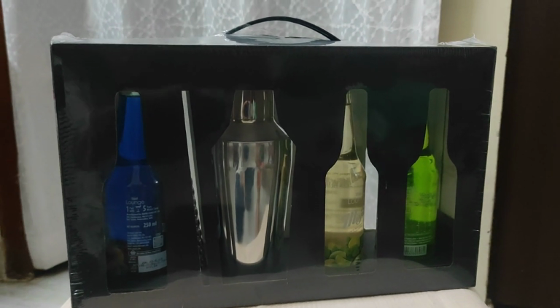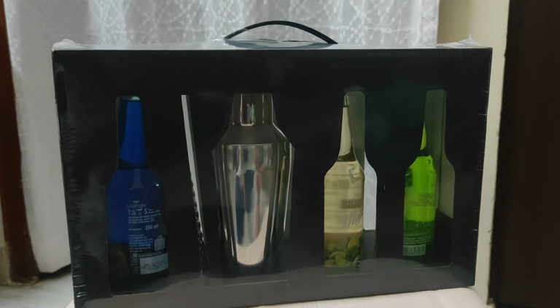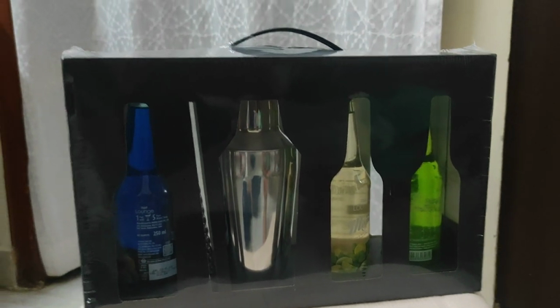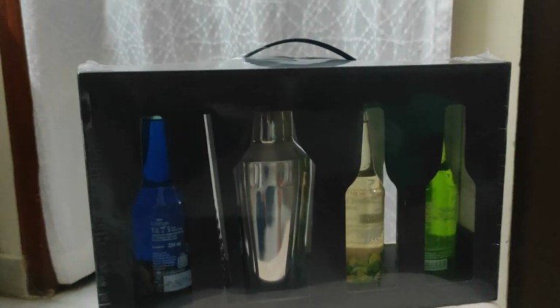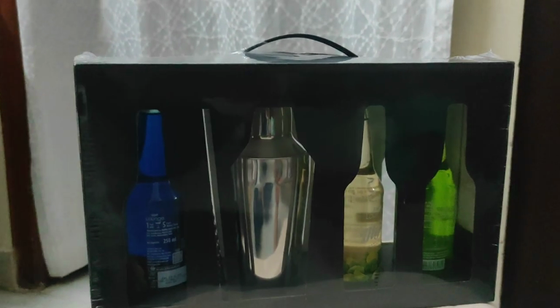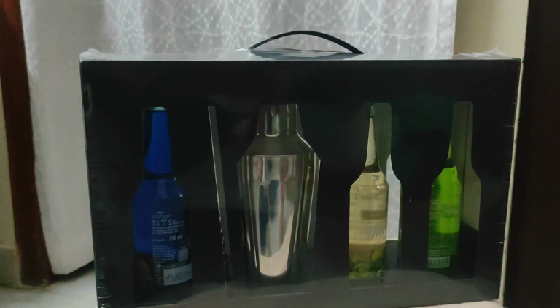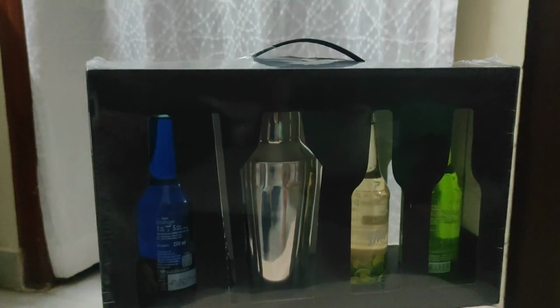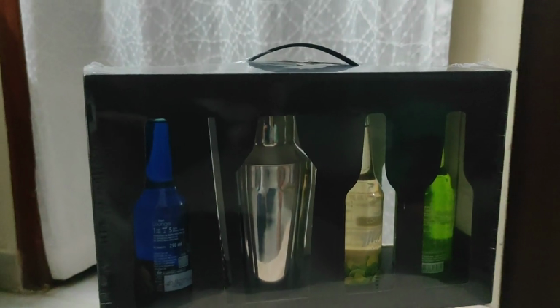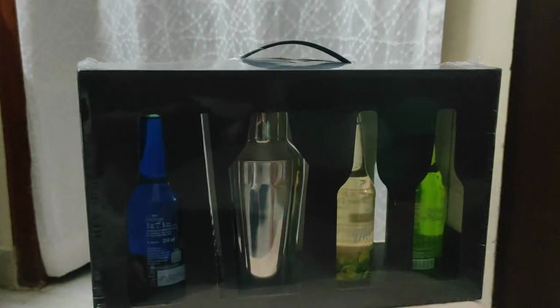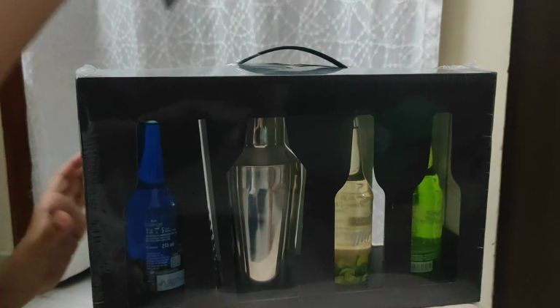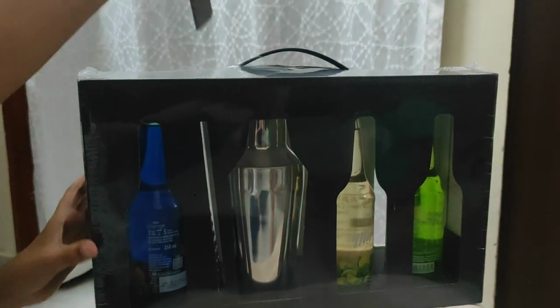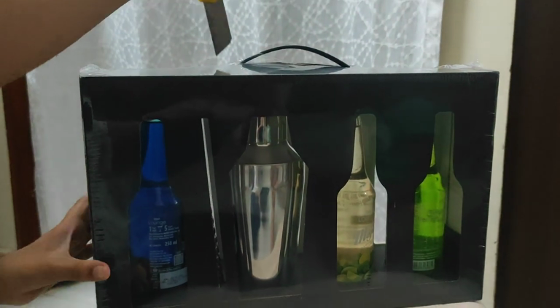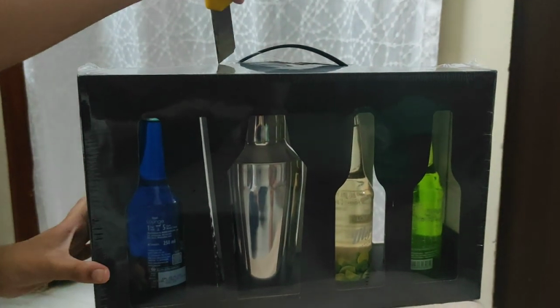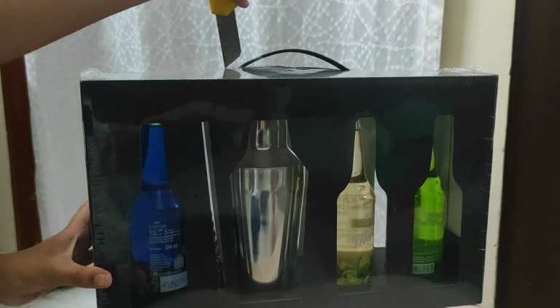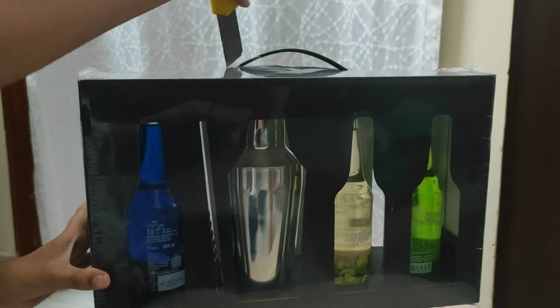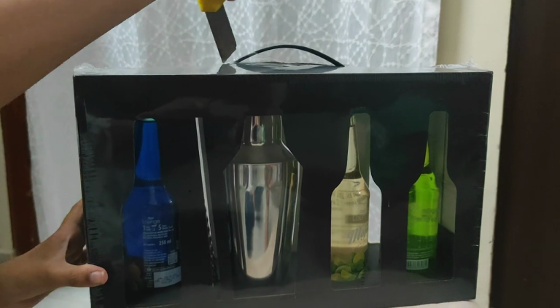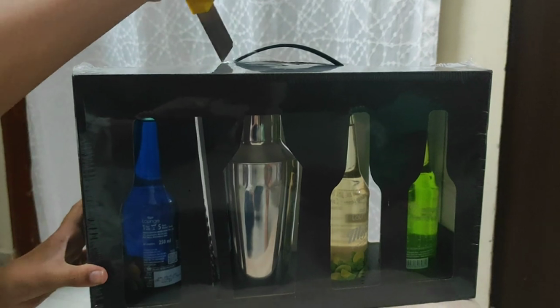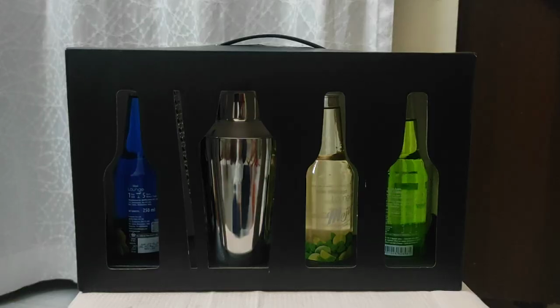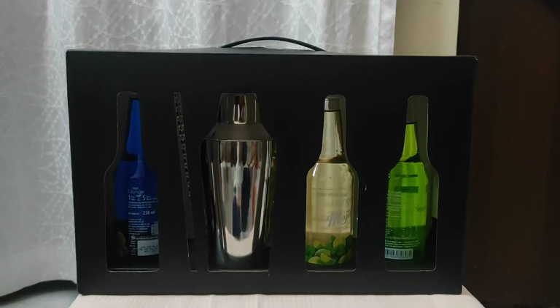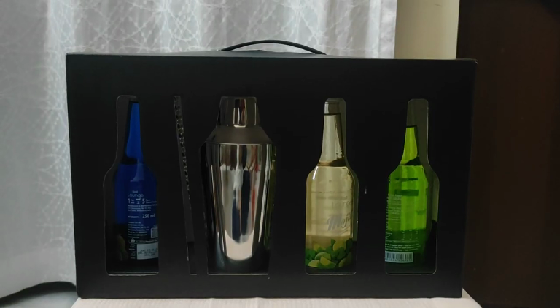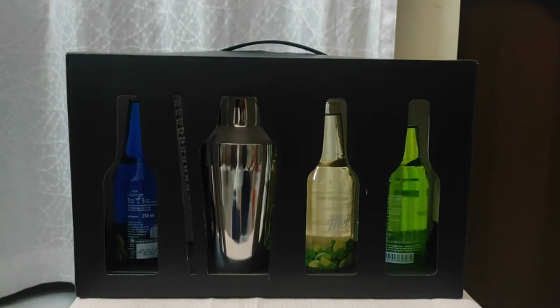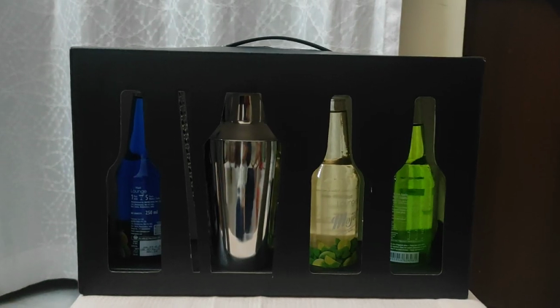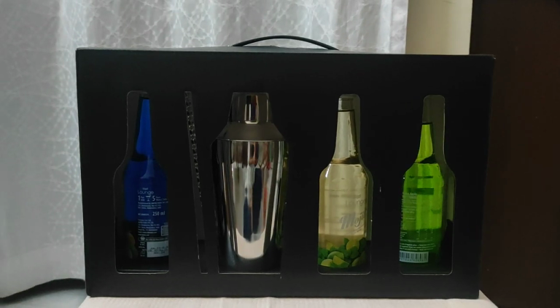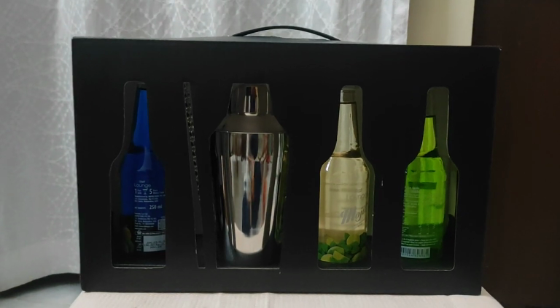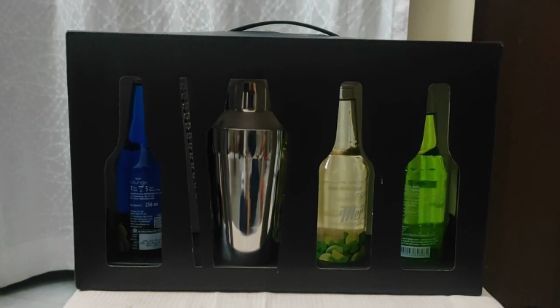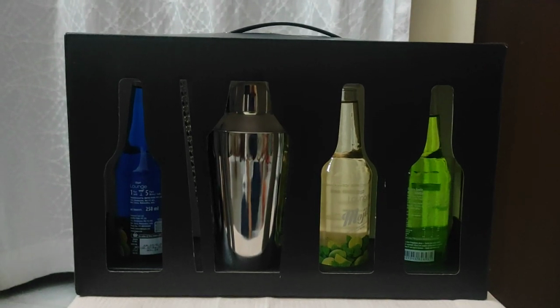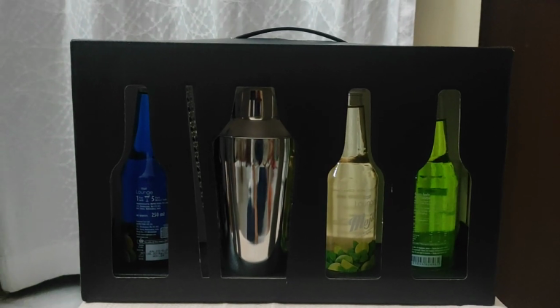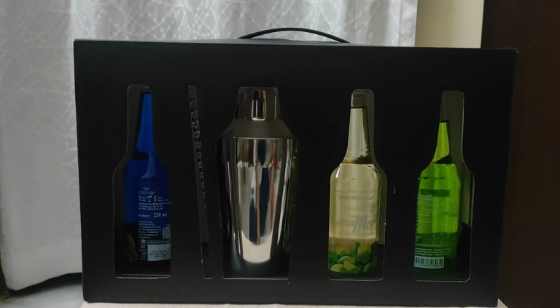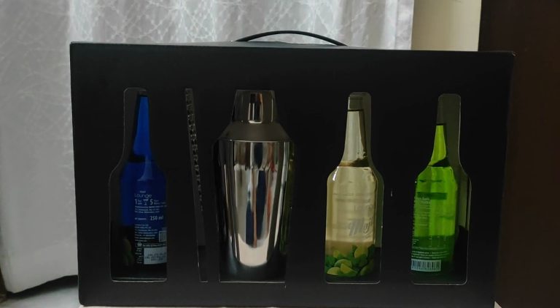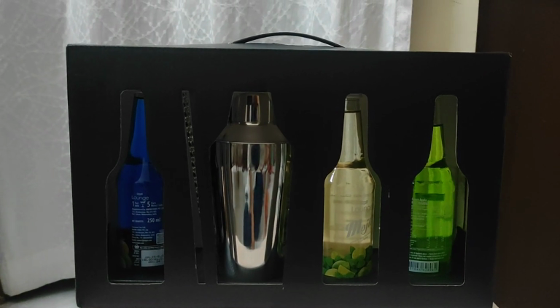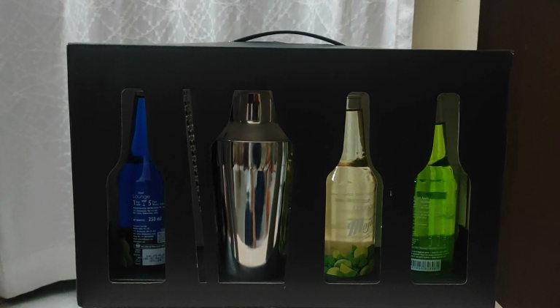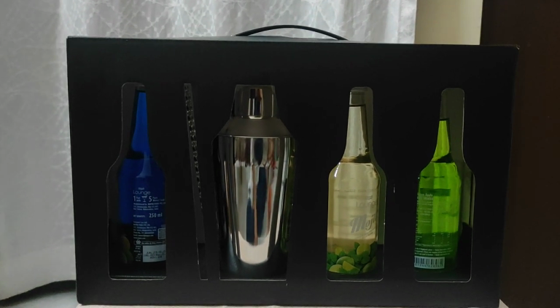Okay, come on Arjun, open the kit. Wow, this is looking so amazing!